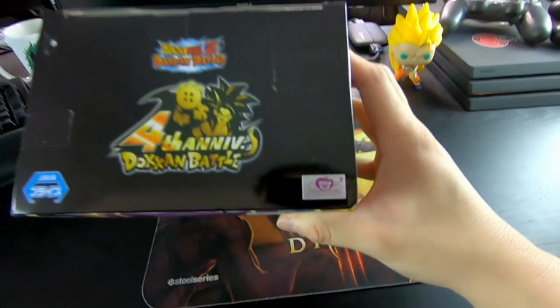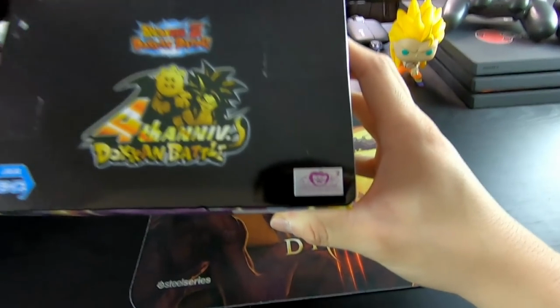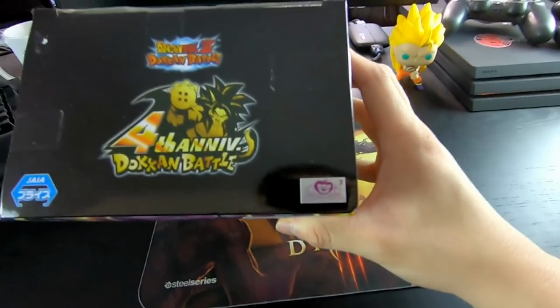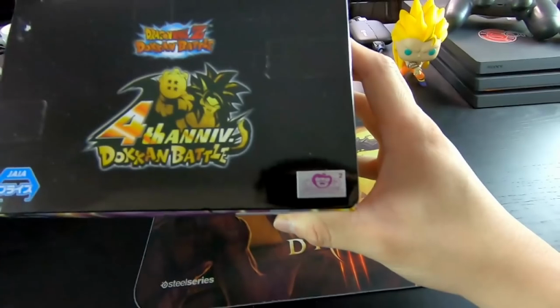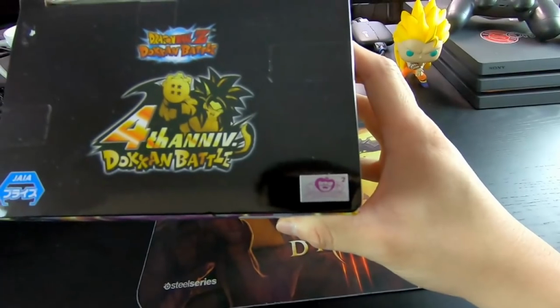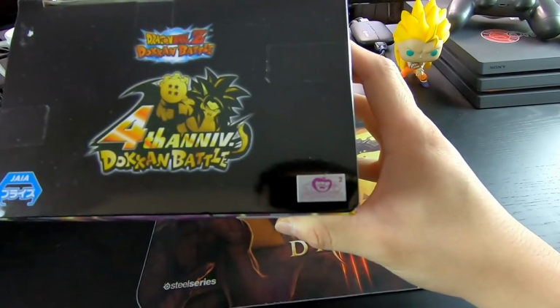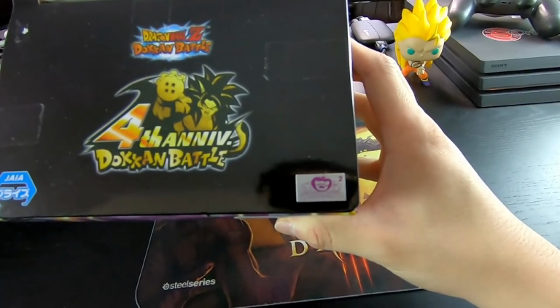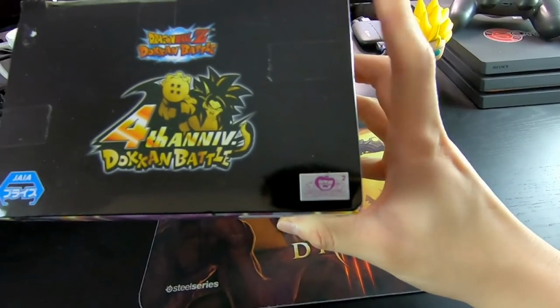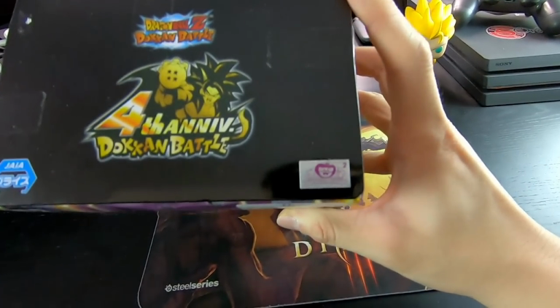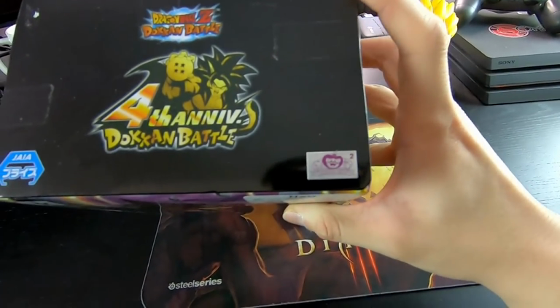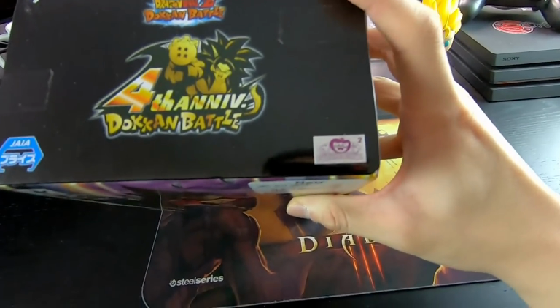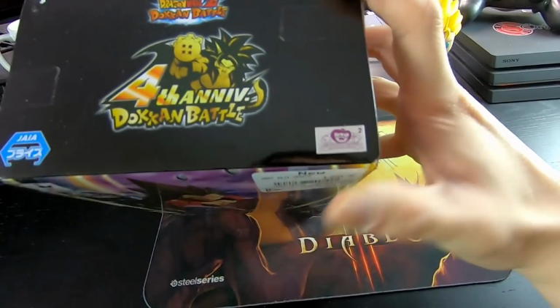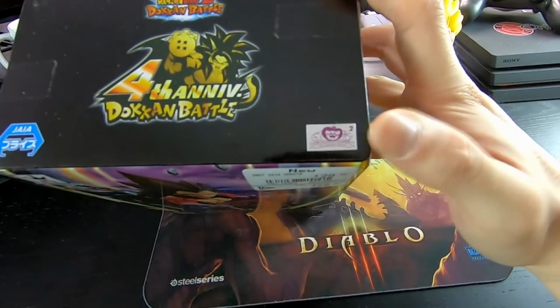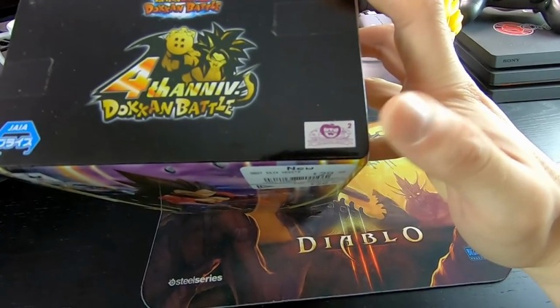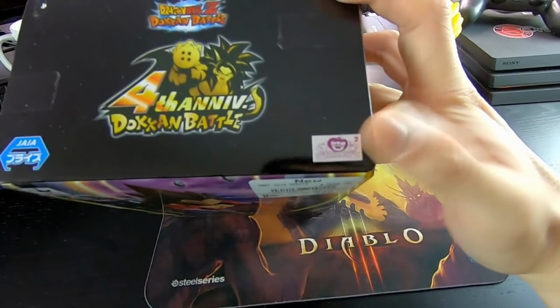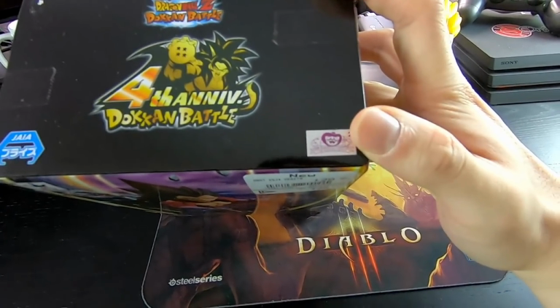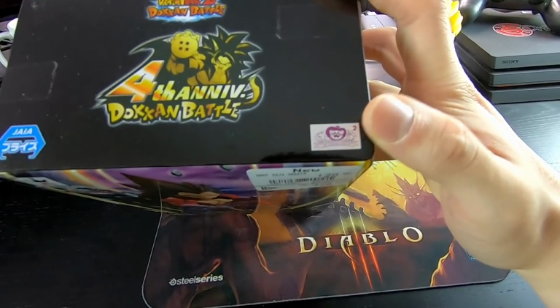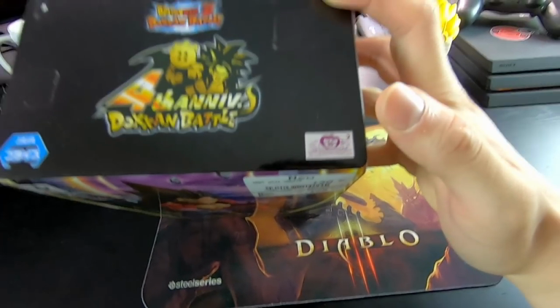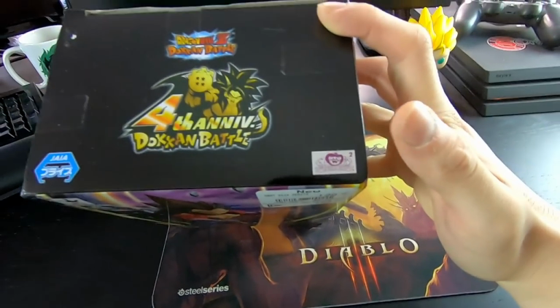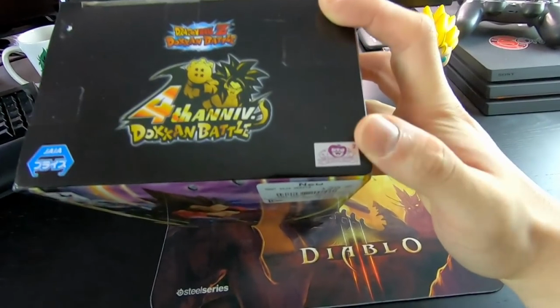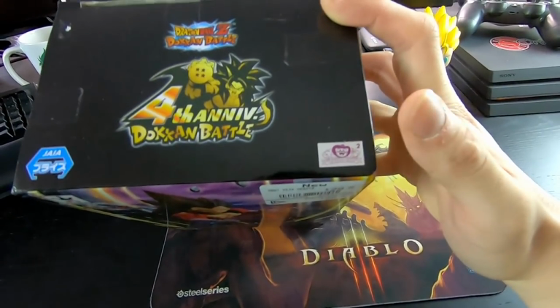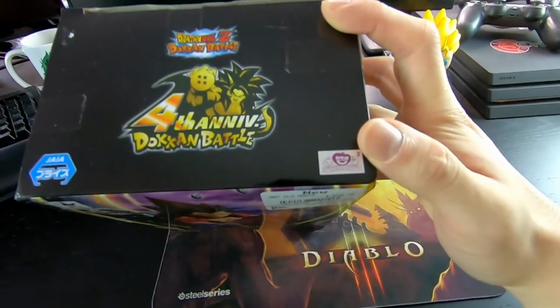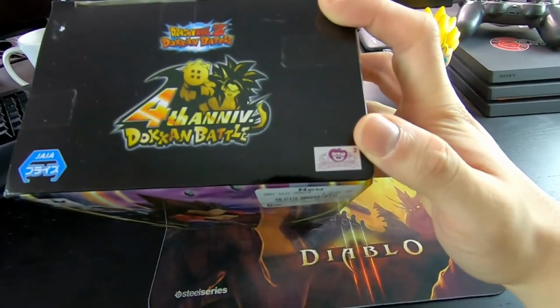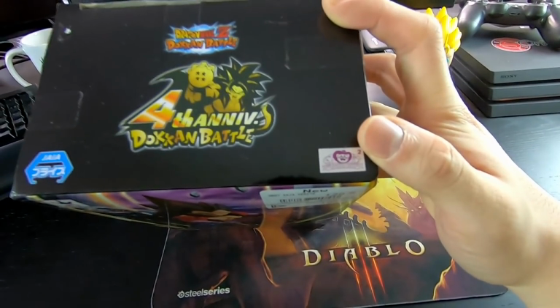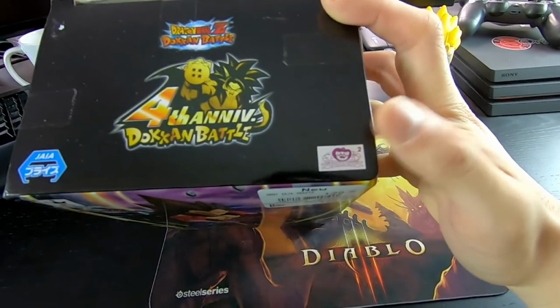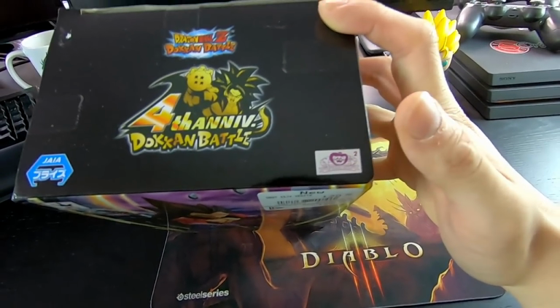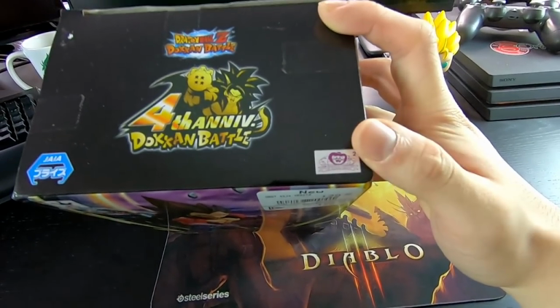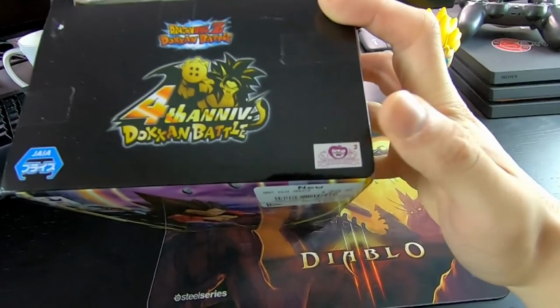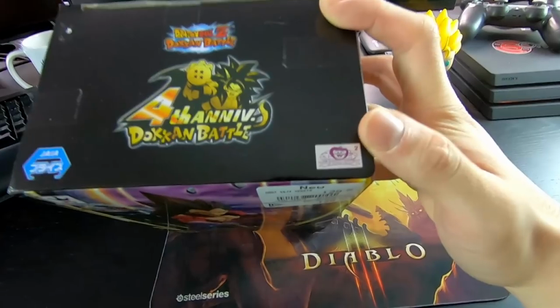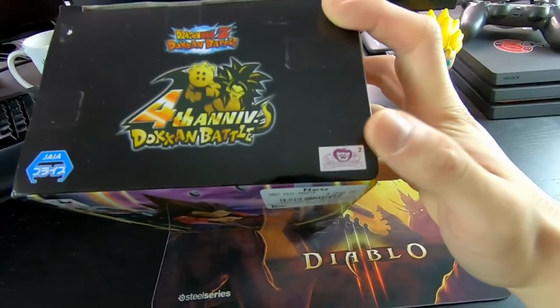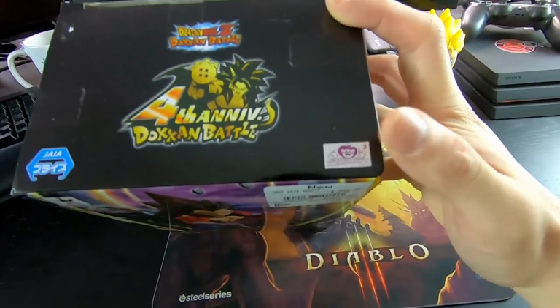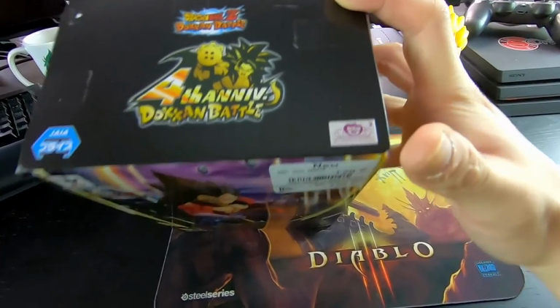So if you guys are buying figures and they don't have that Toei sticker, then it might be fake. So make sure to keep an eye out for that.